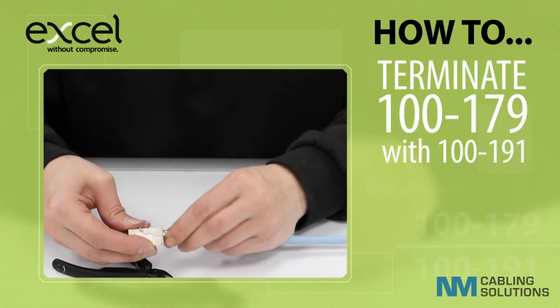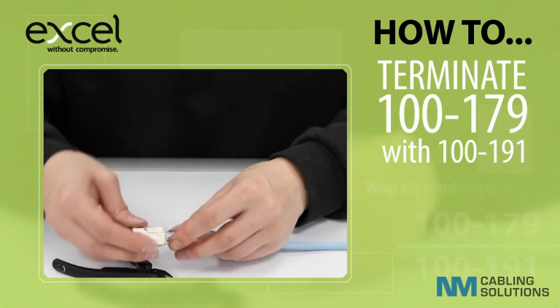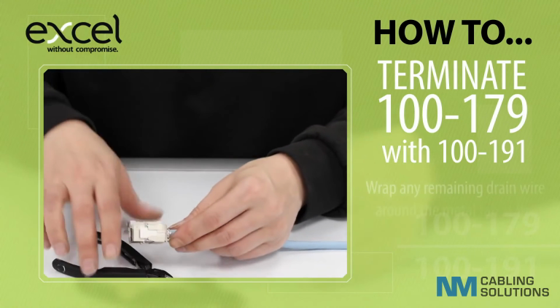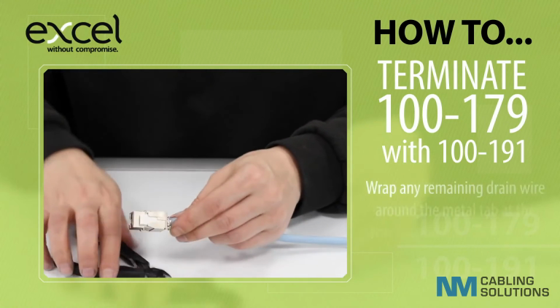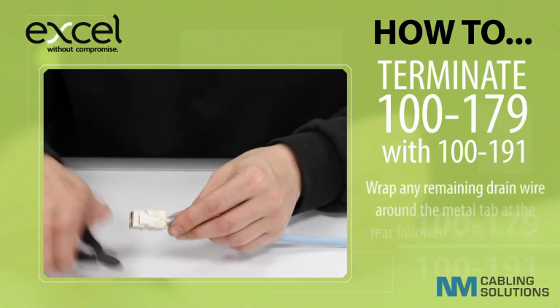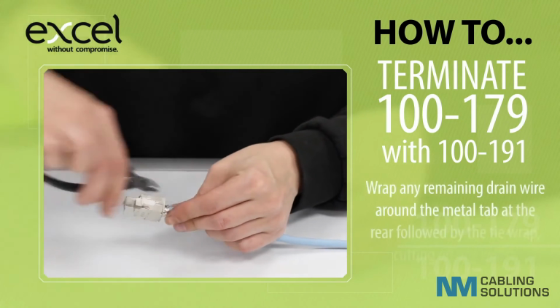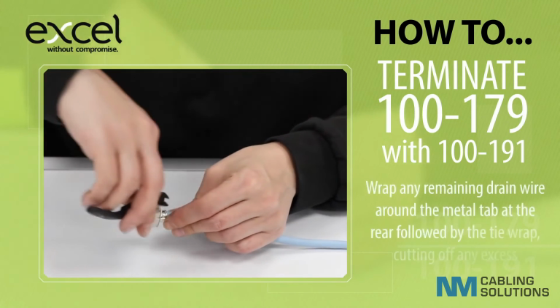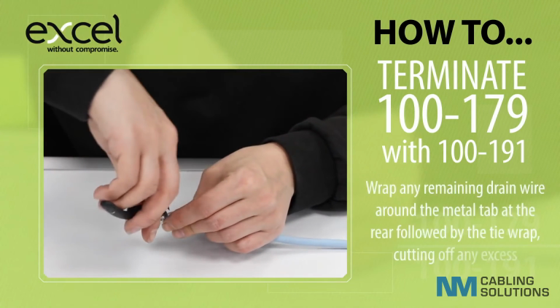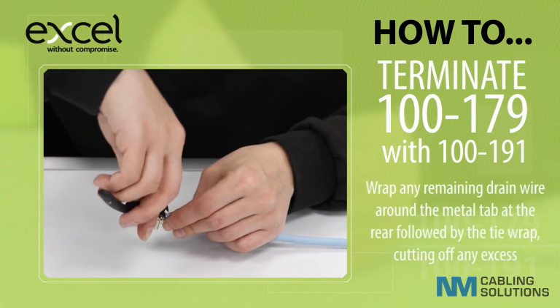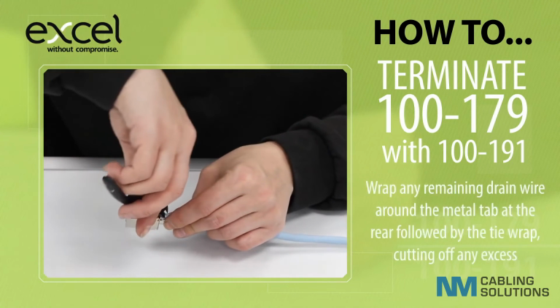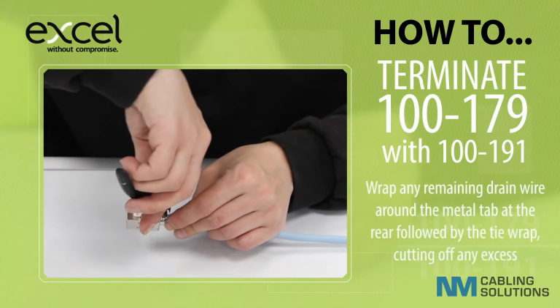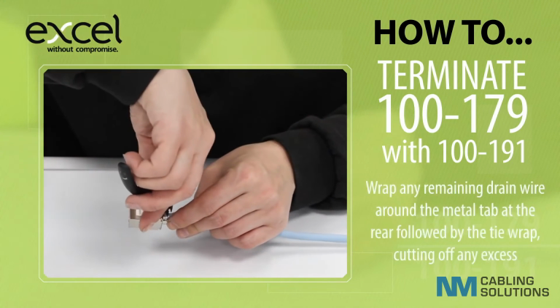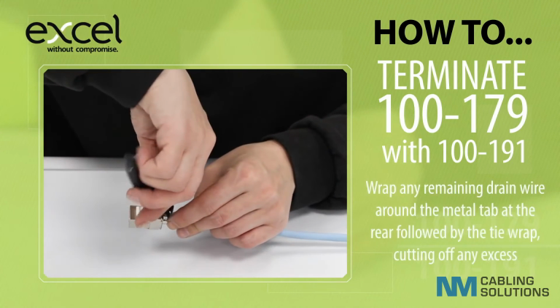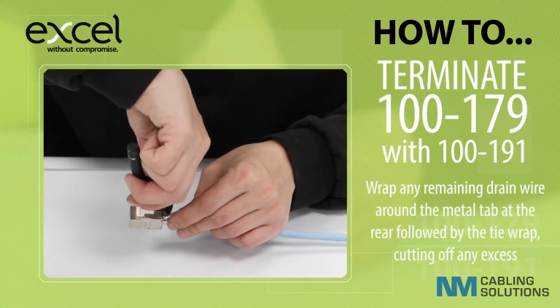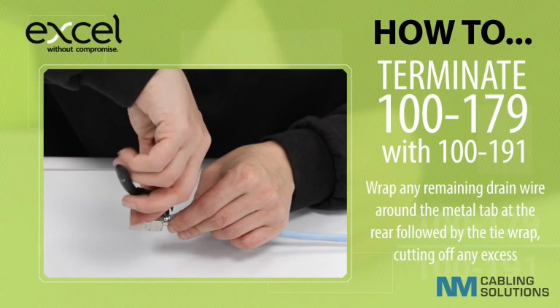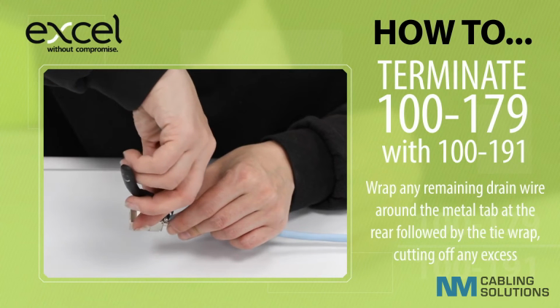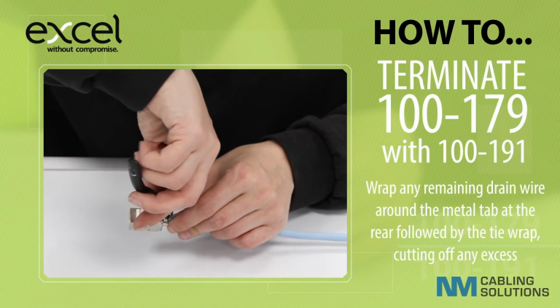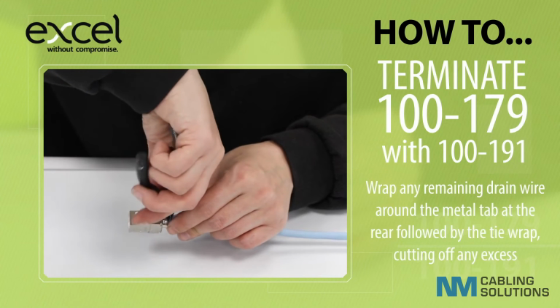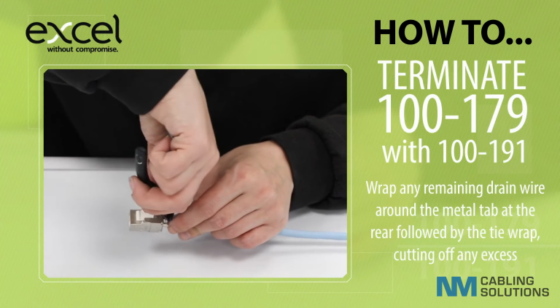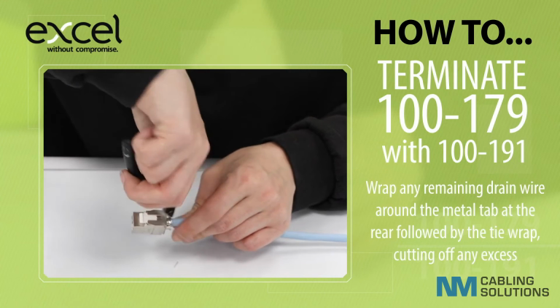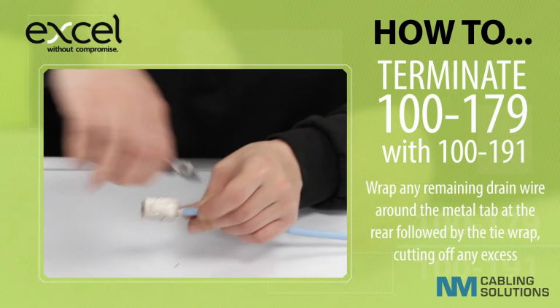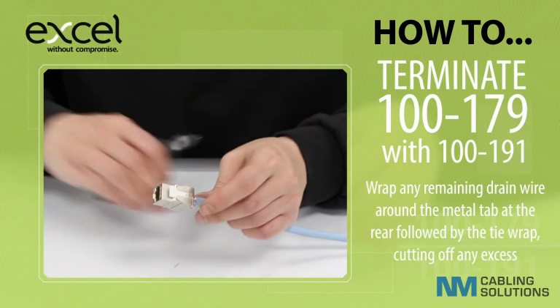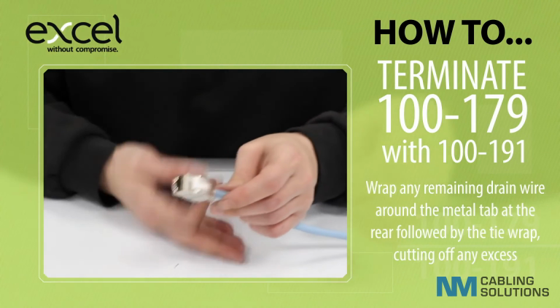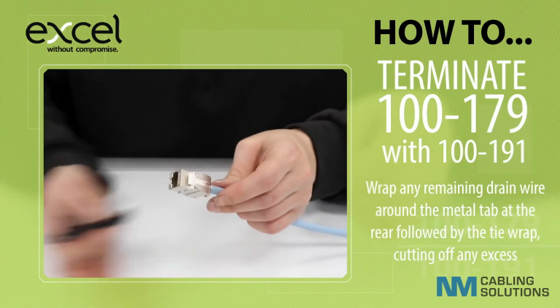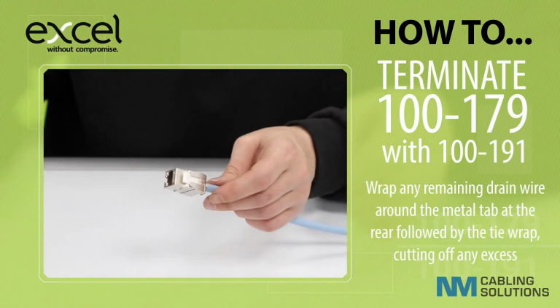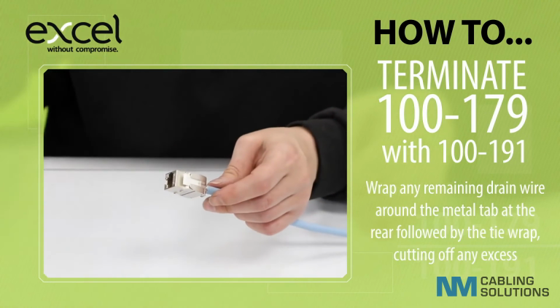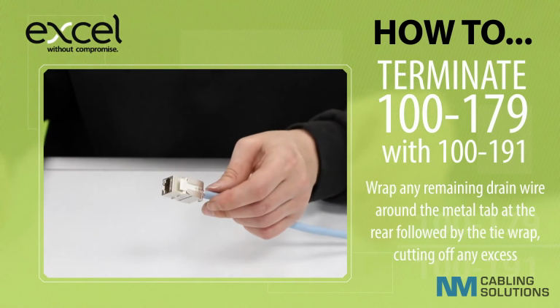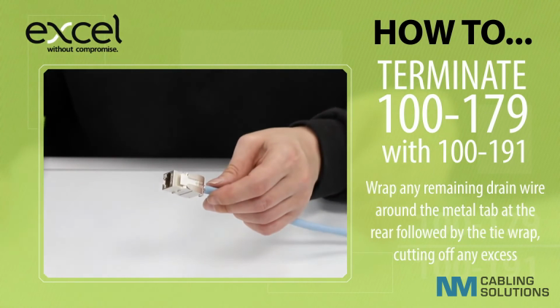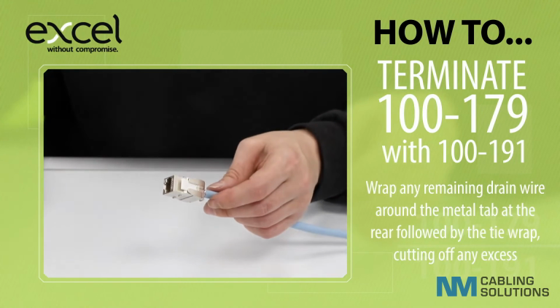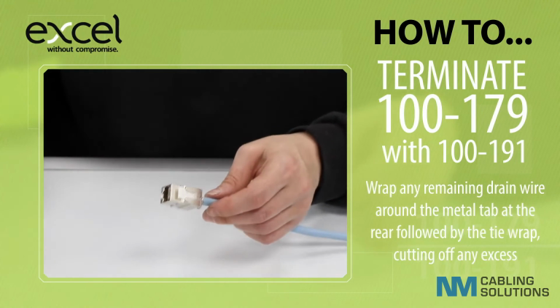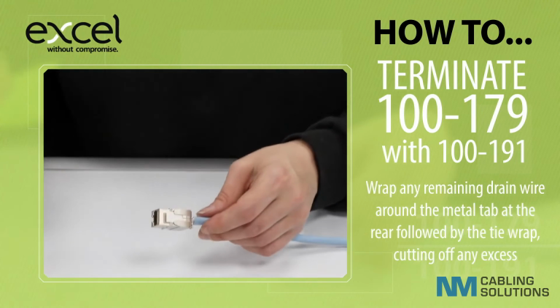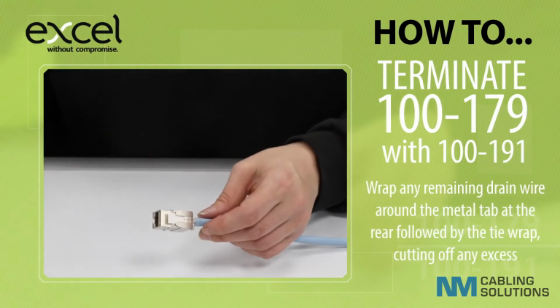Wrap any remaining drain wire around the metal tab at the rear, followed by the tie wrap, cutting off any excess.